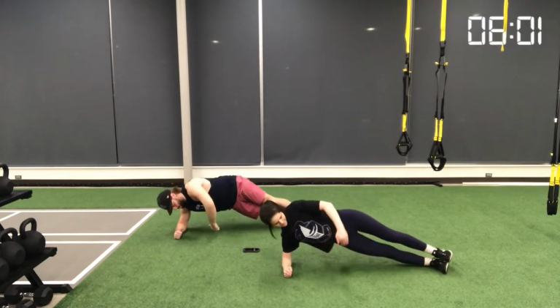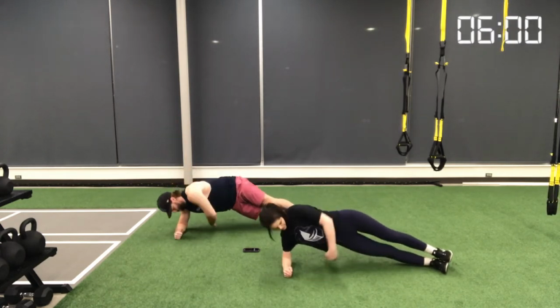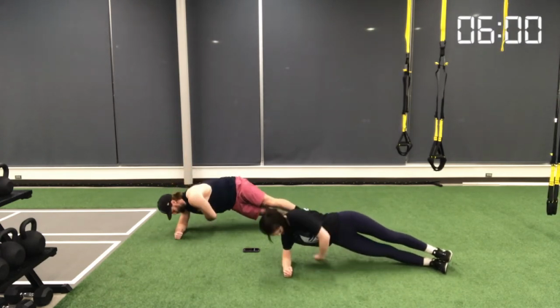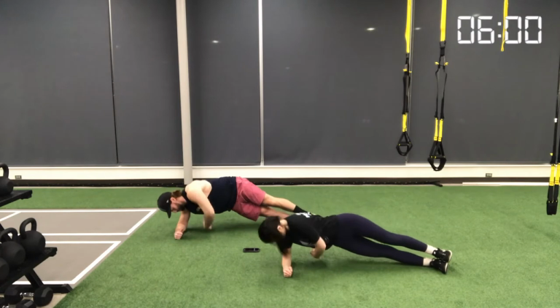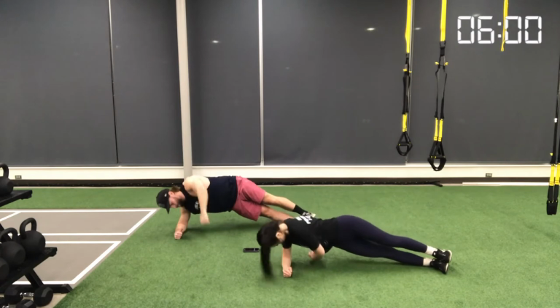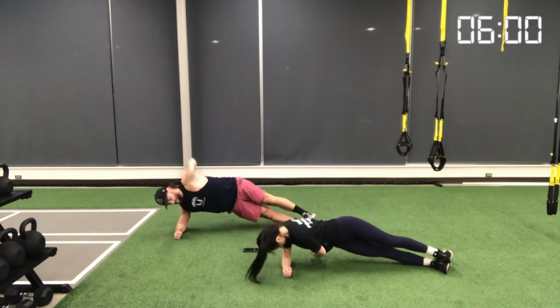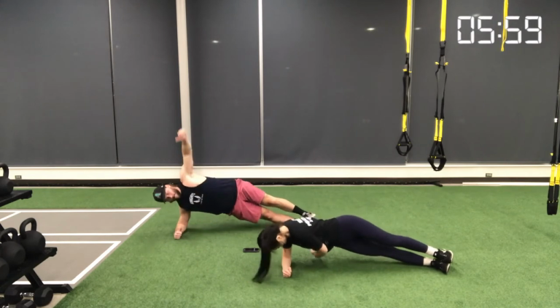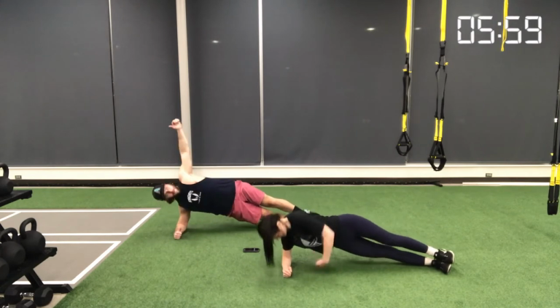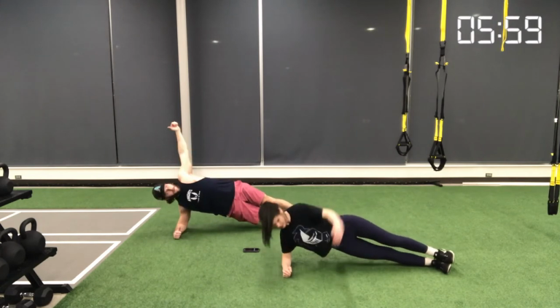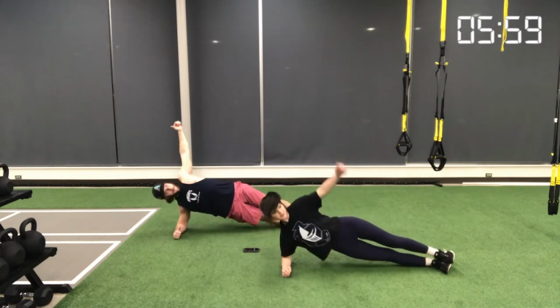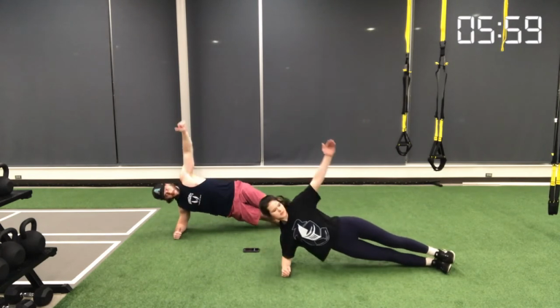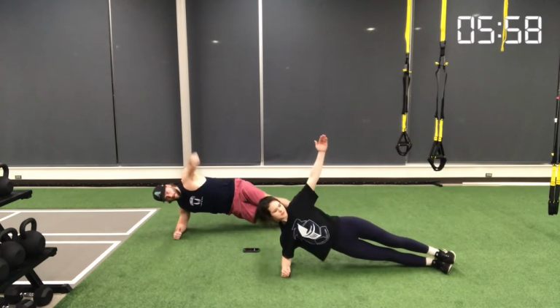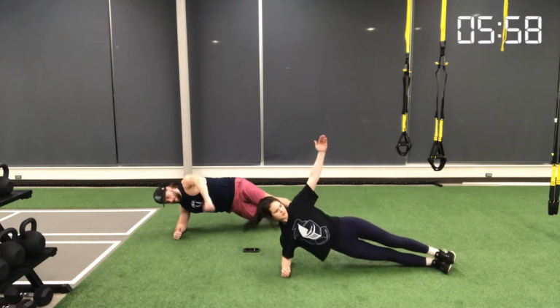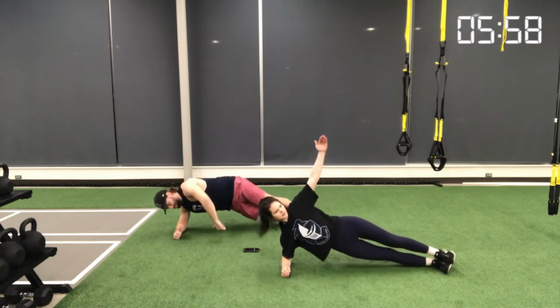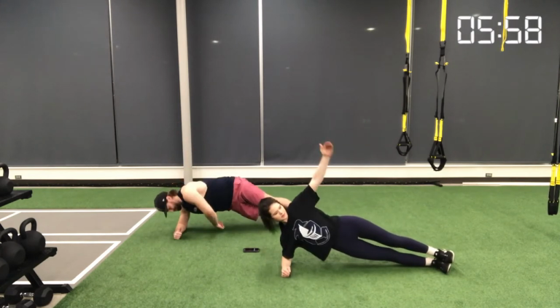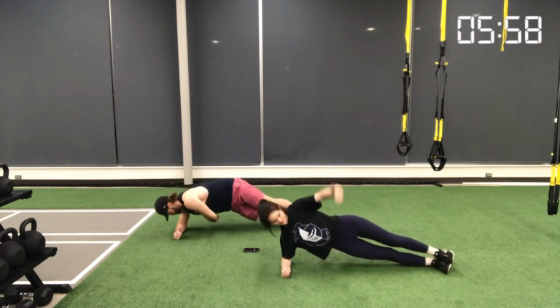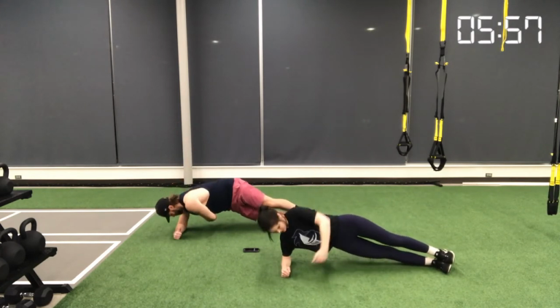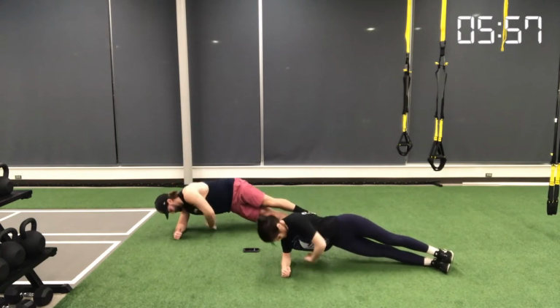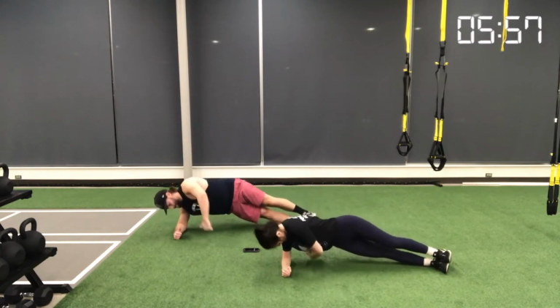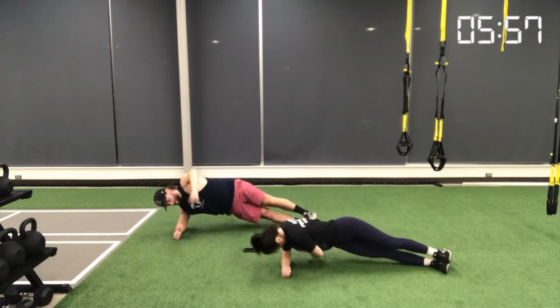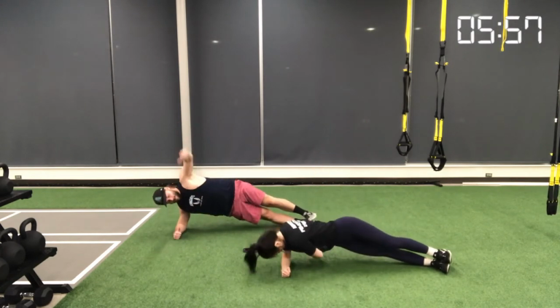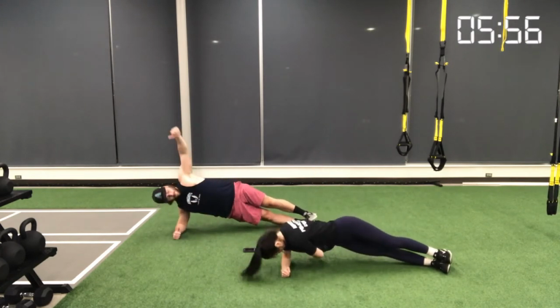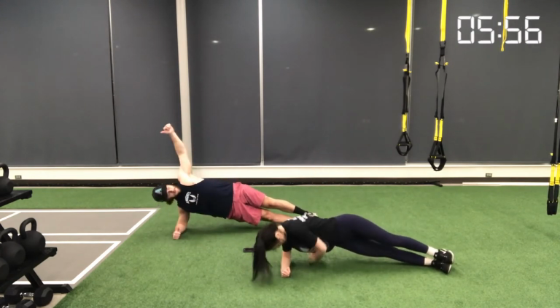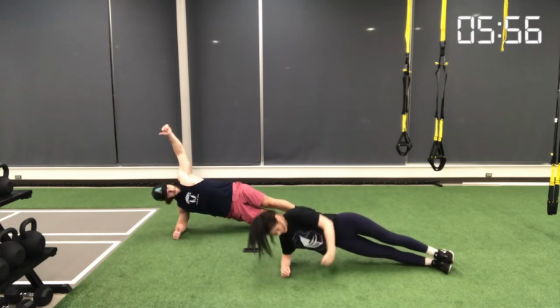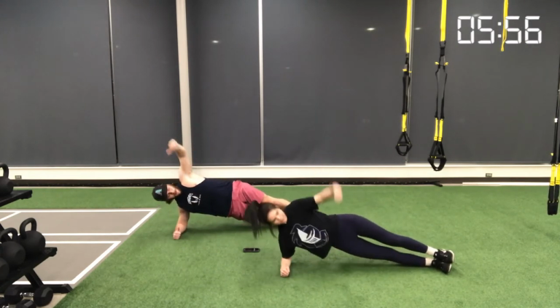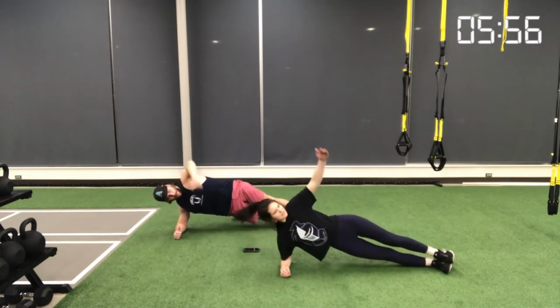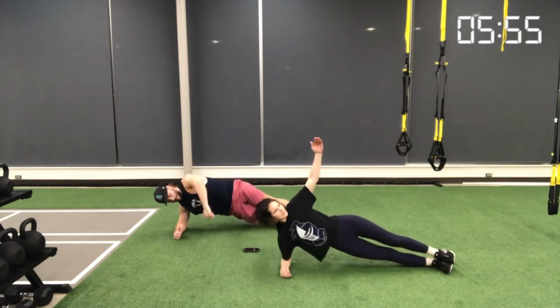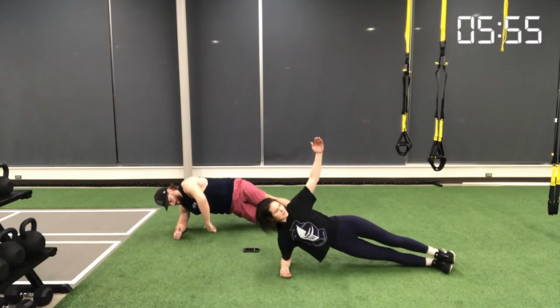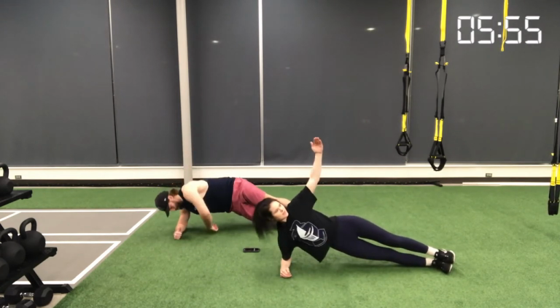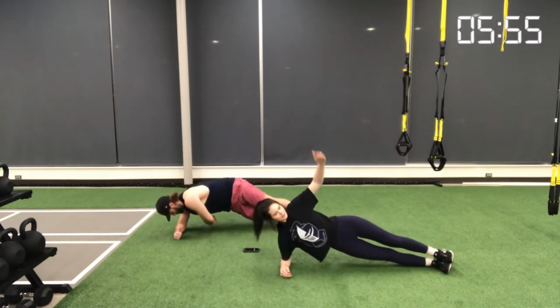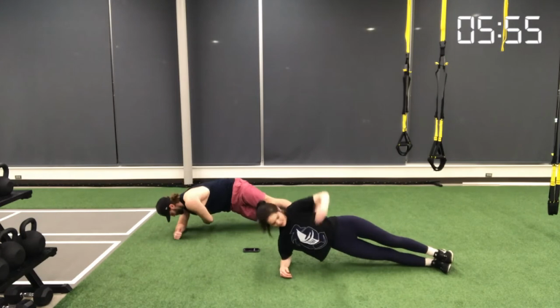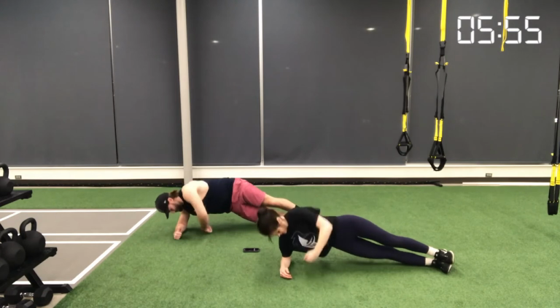Movement number five is the same as movement four — we're just switching to the other side and performing it the exact same way.